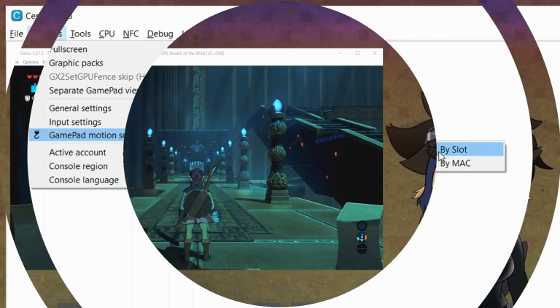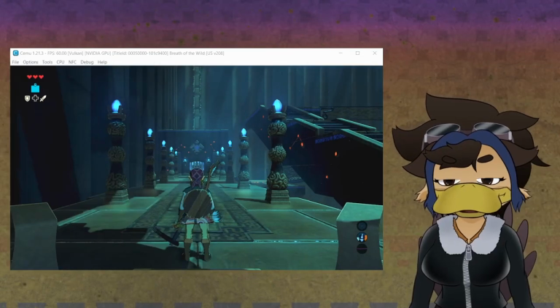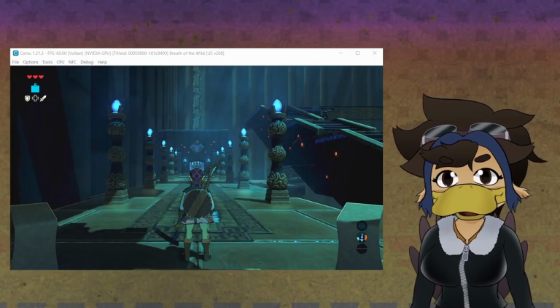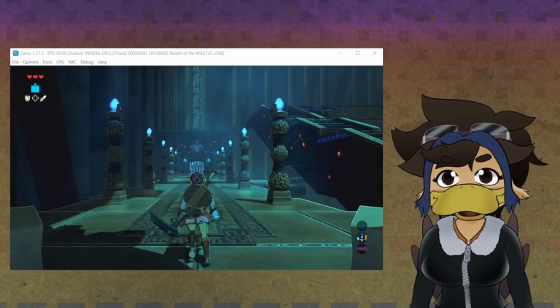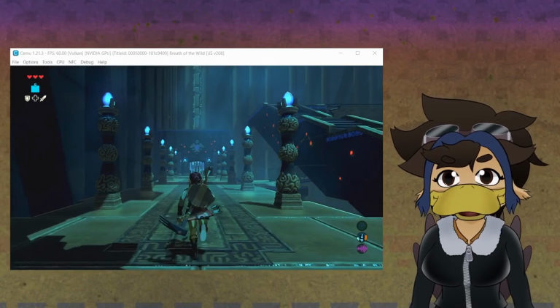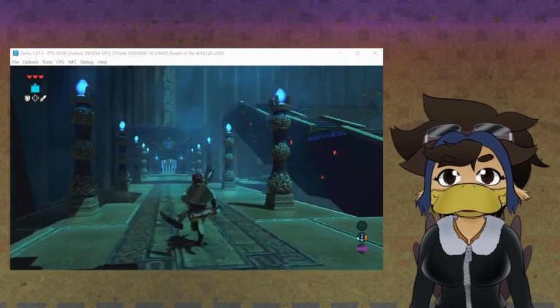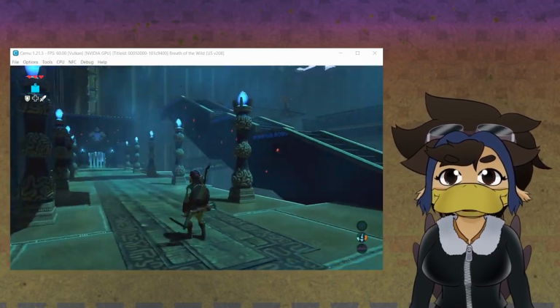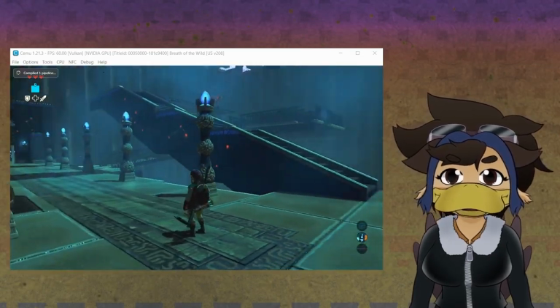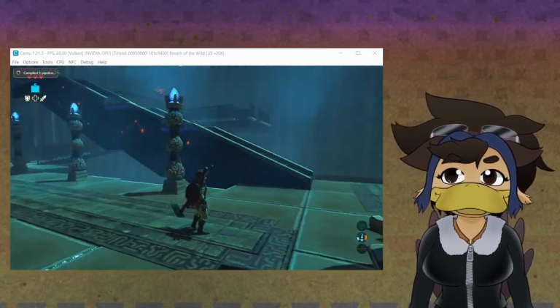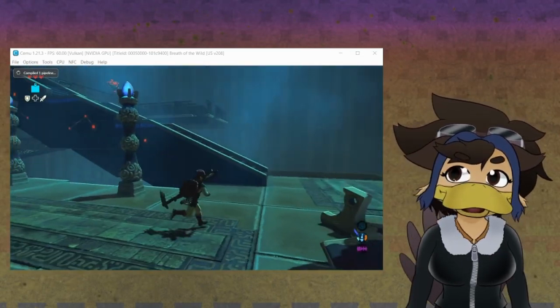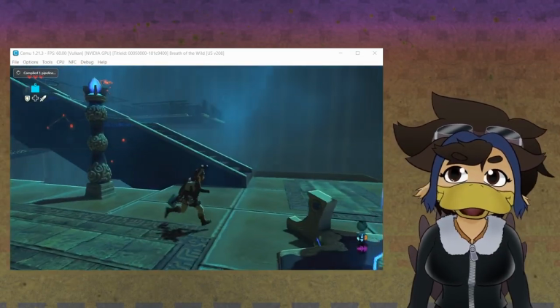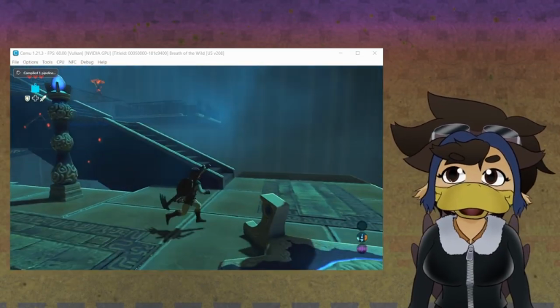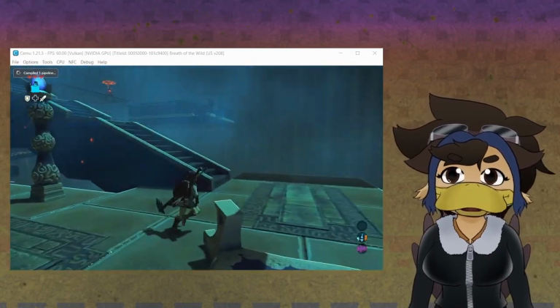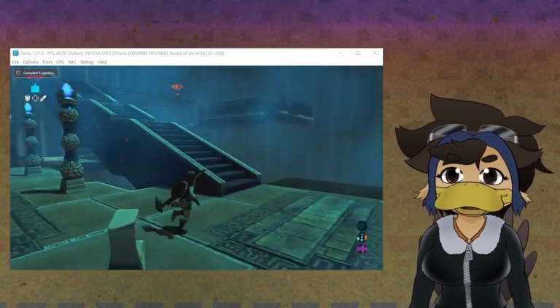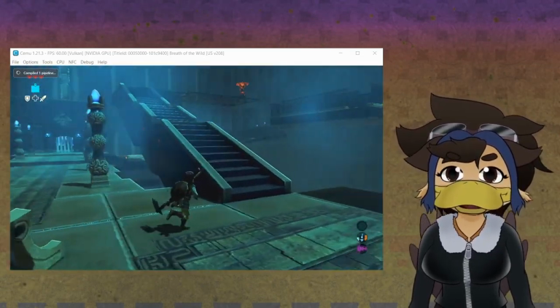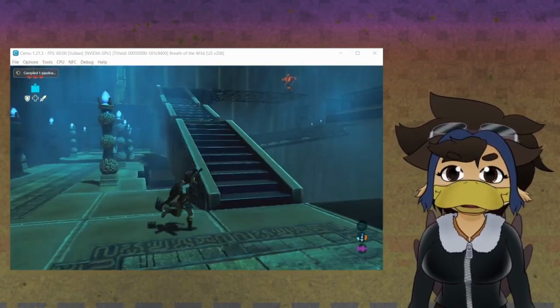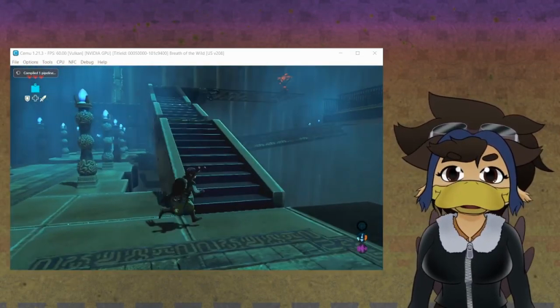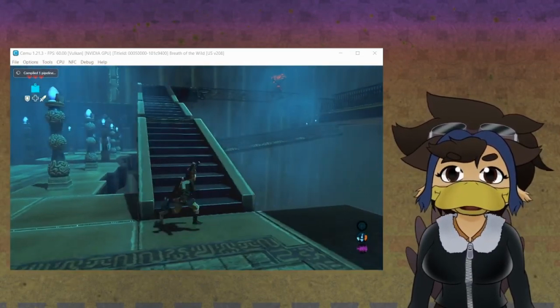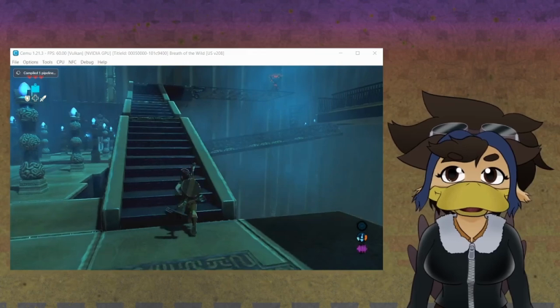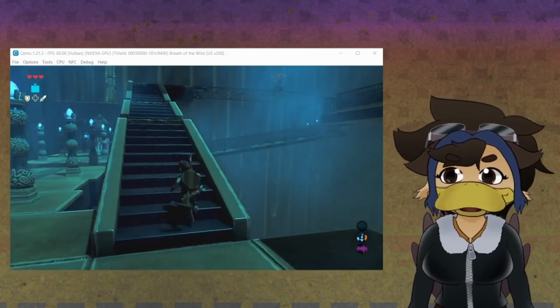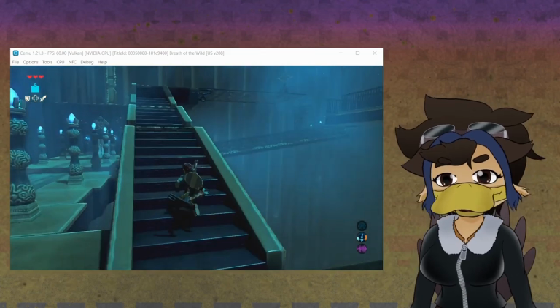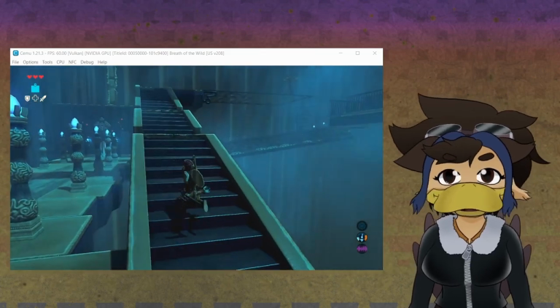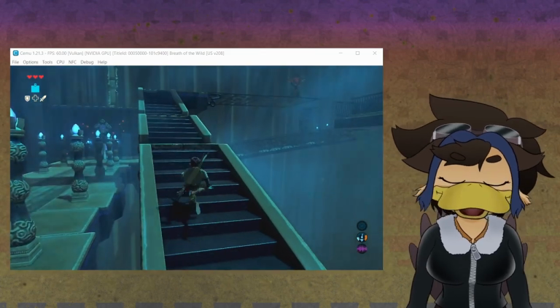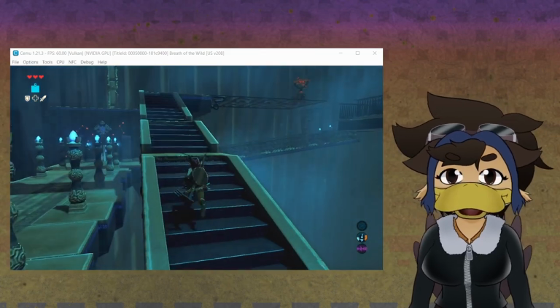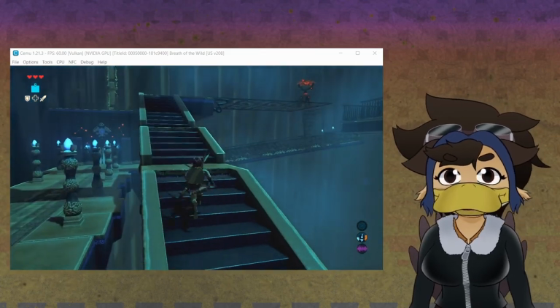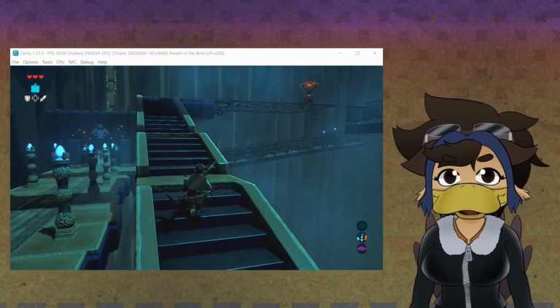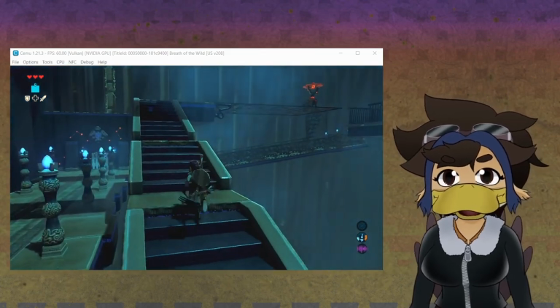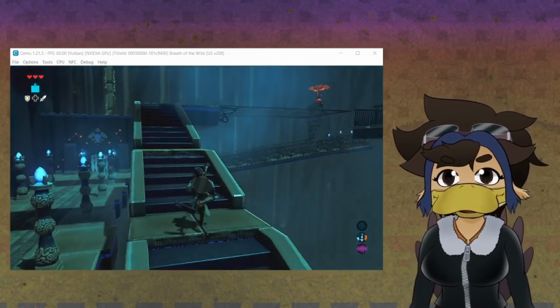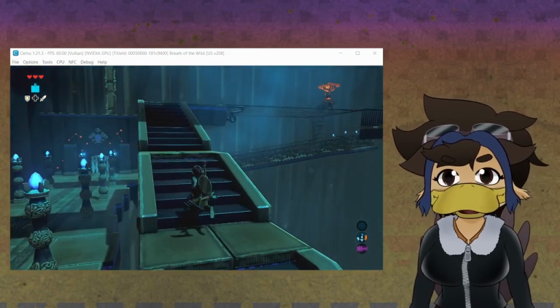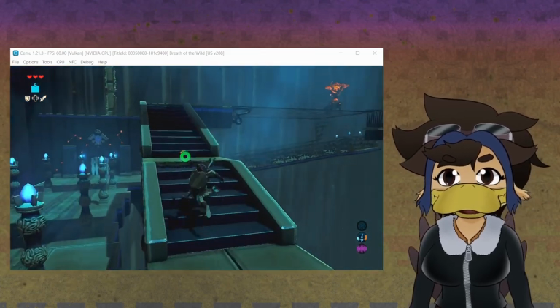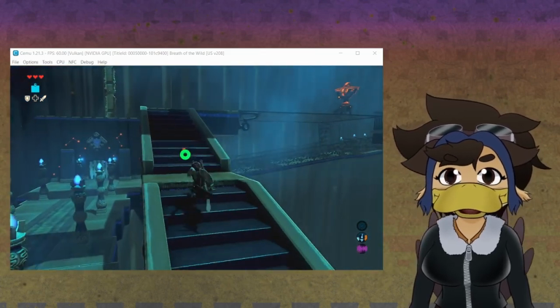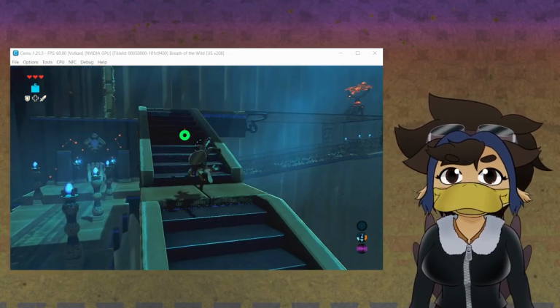After you've done all that, just load up the game like you see here and have fun.